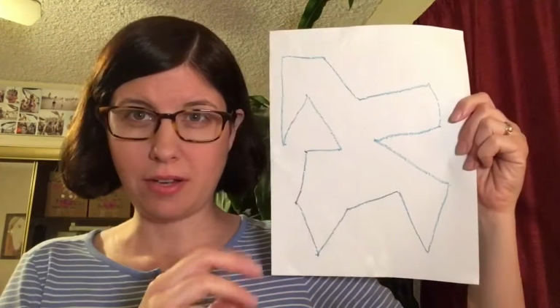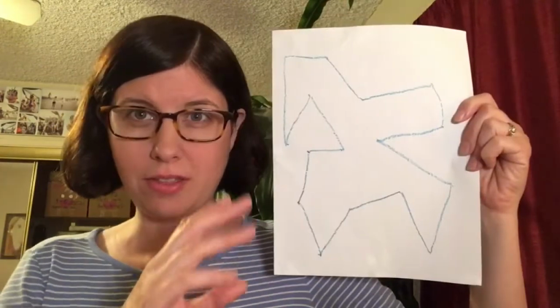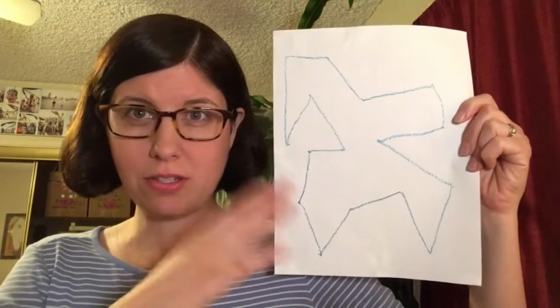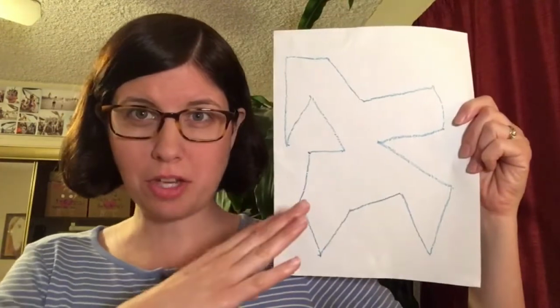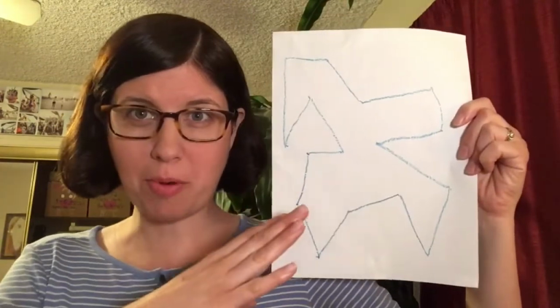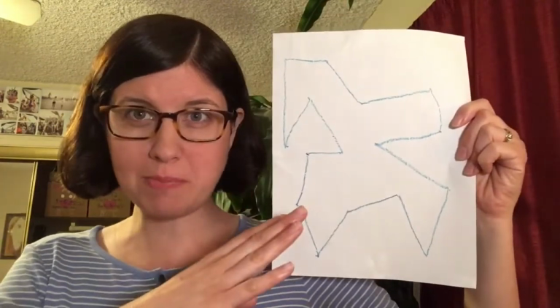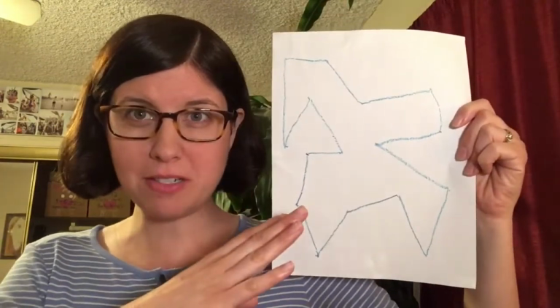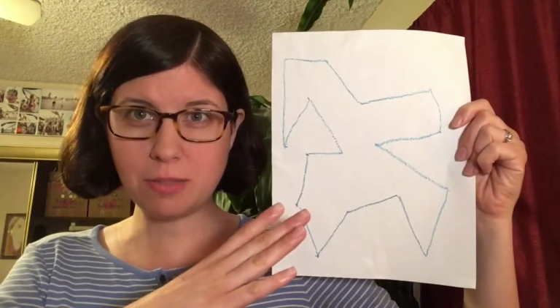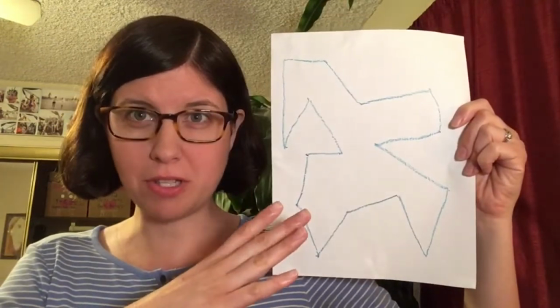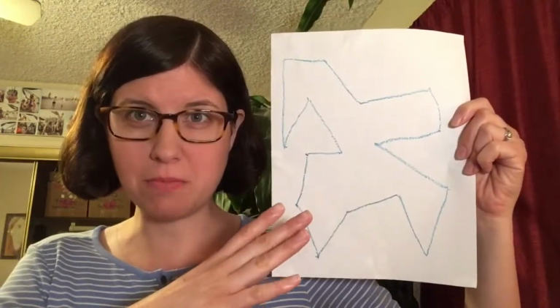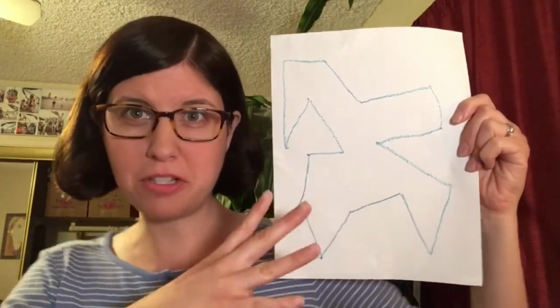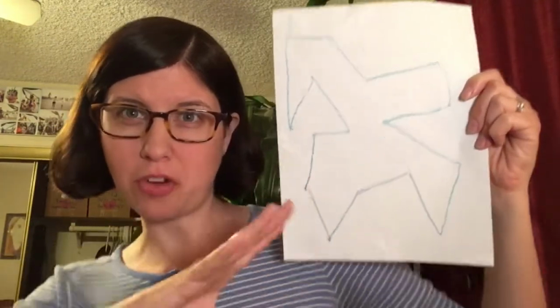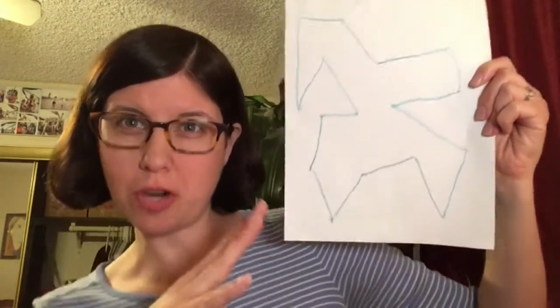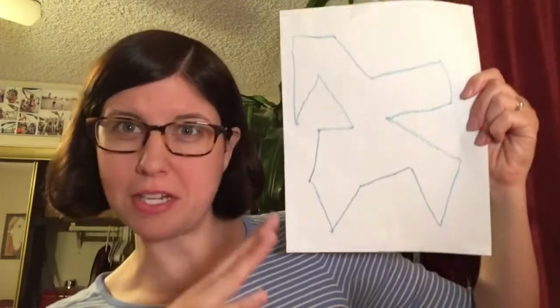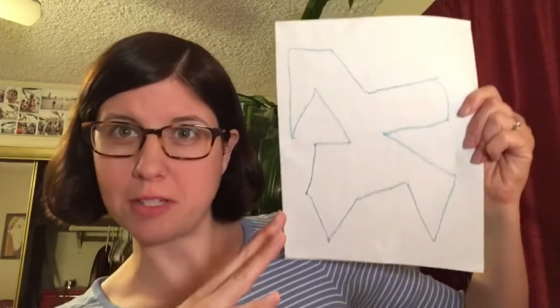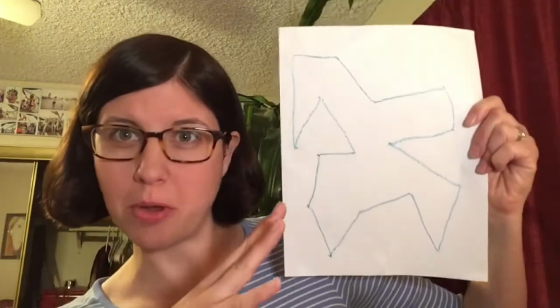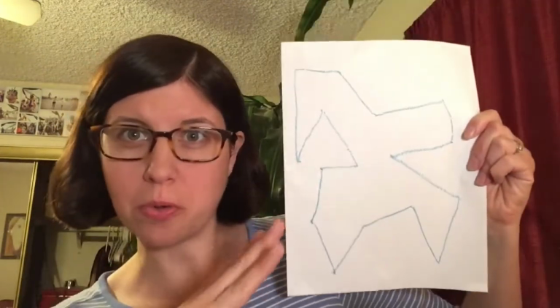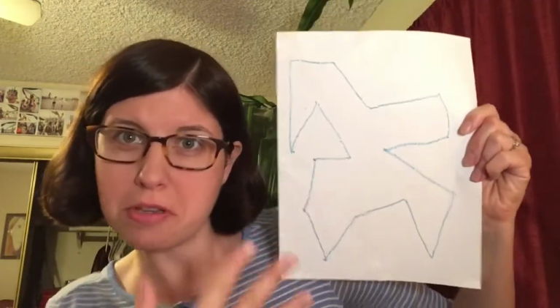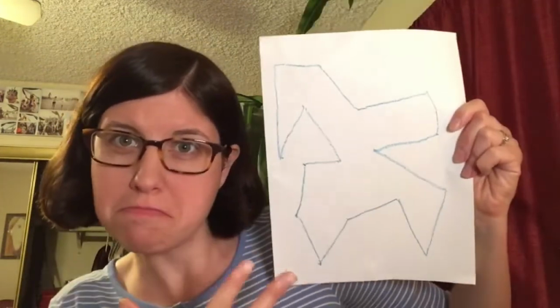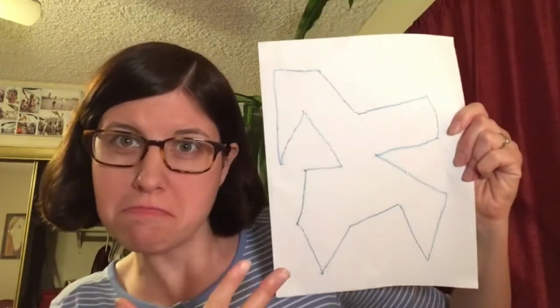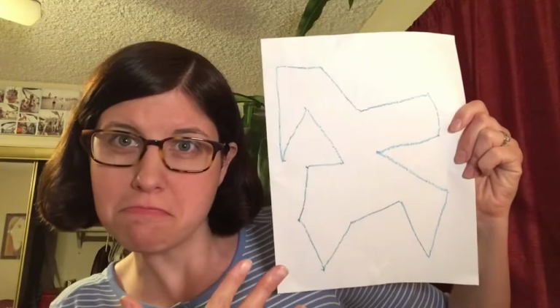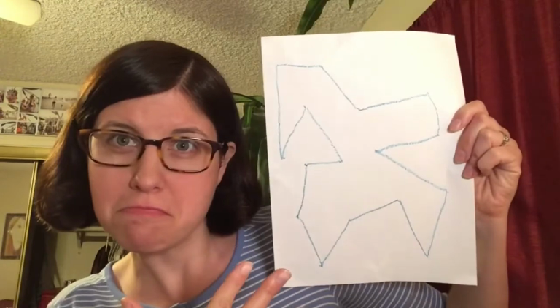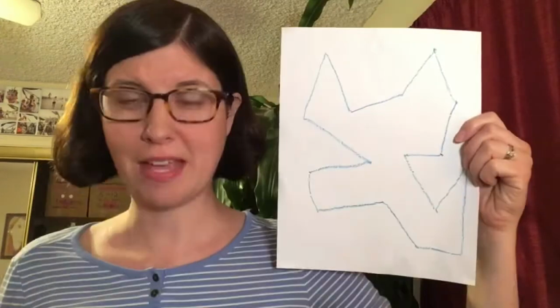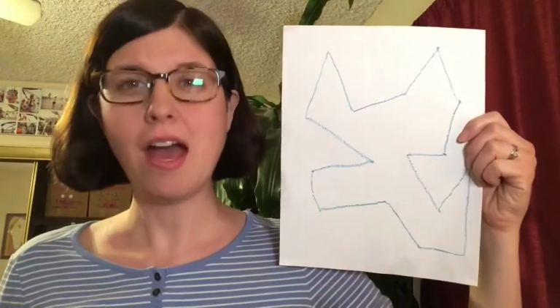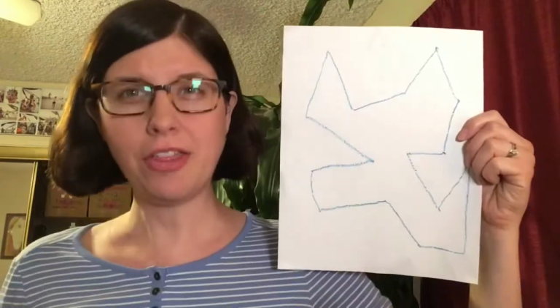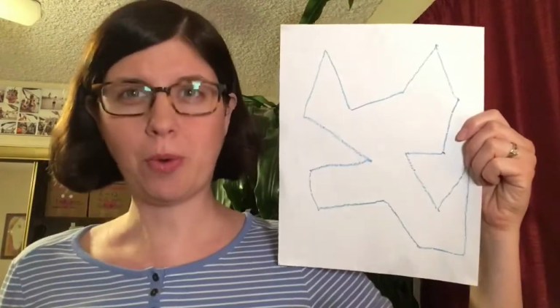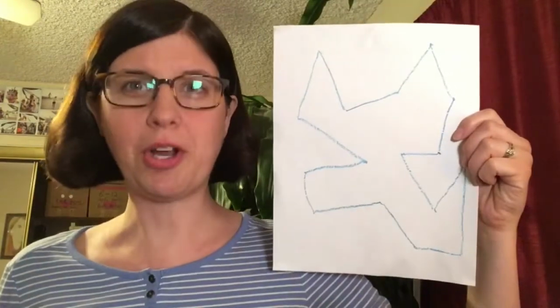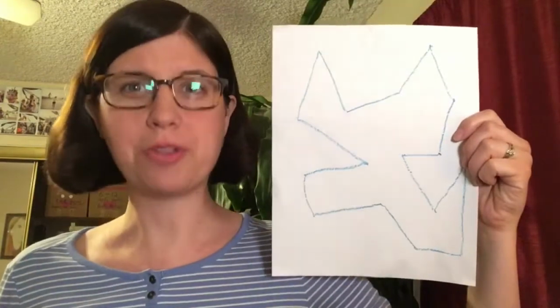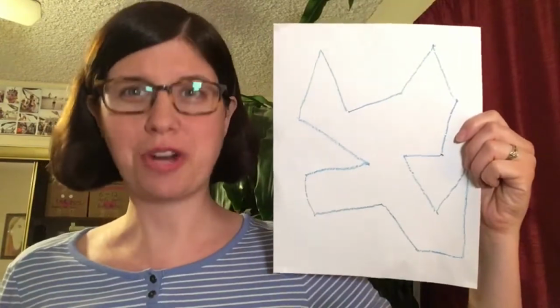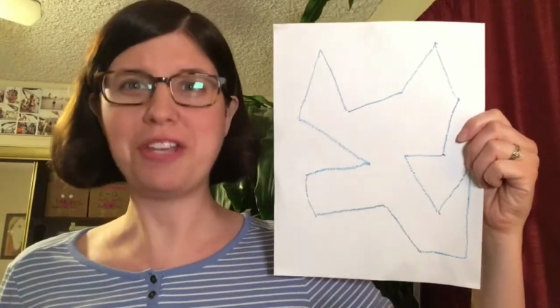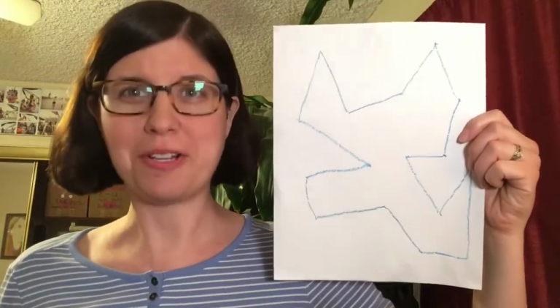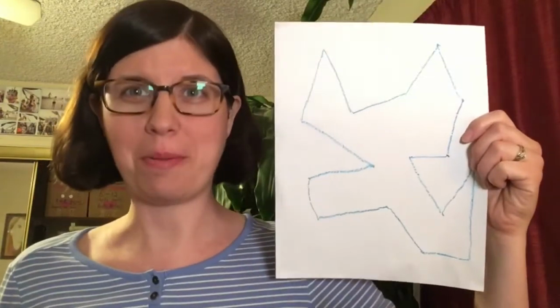This looks like a praying mantis, but in the midst of a crazy dance pose. I think we're going to go with triceratops.